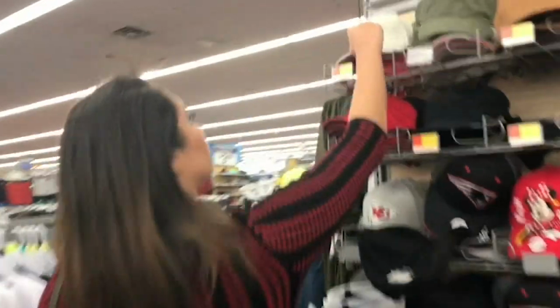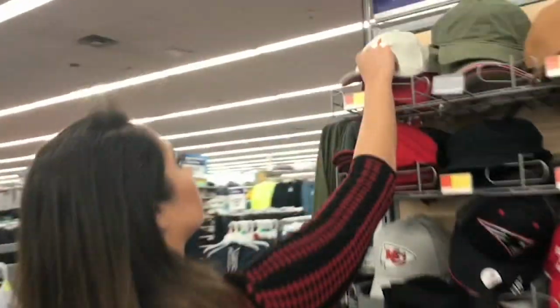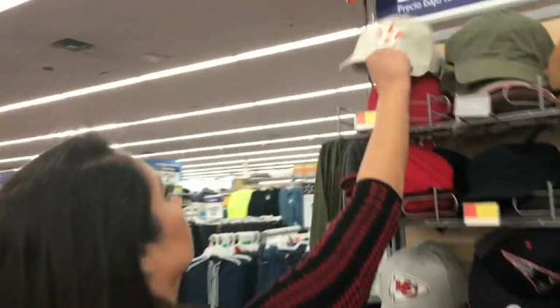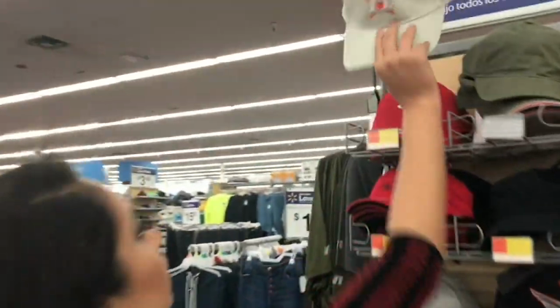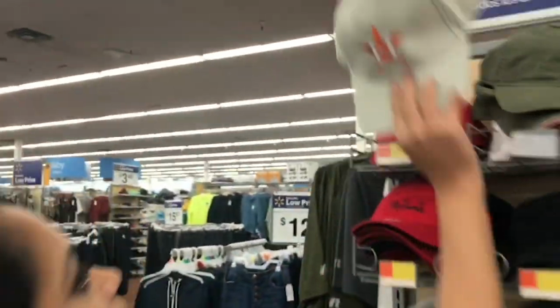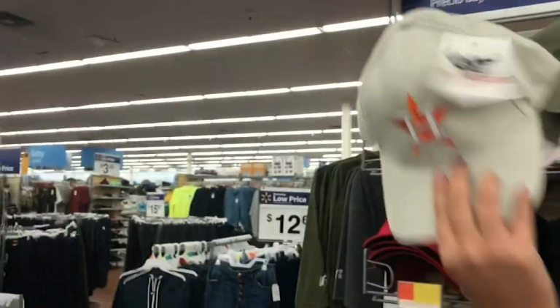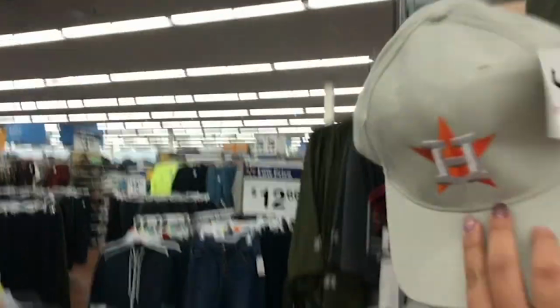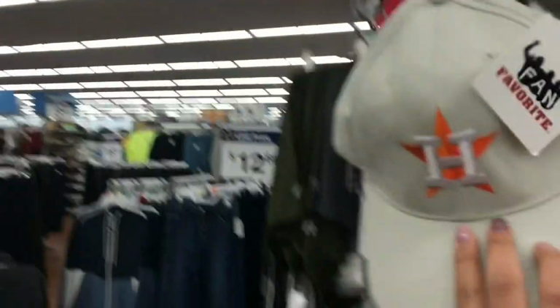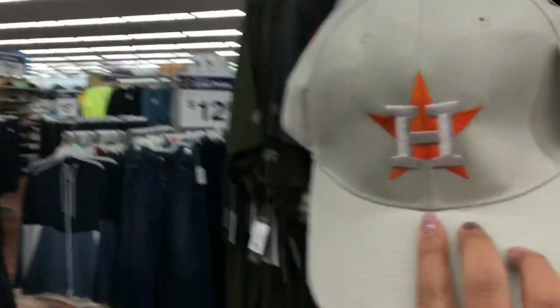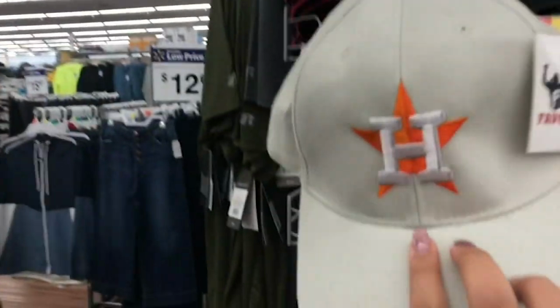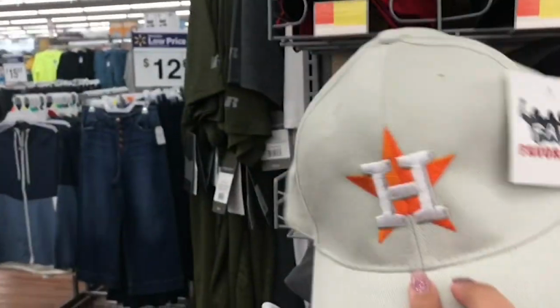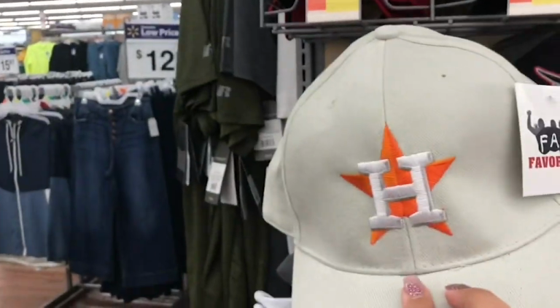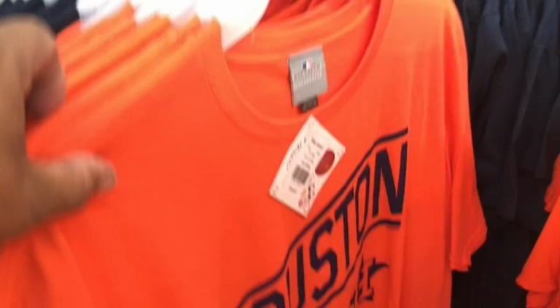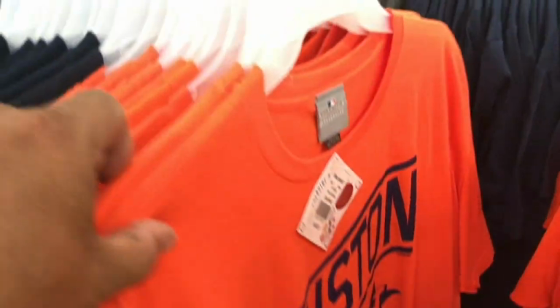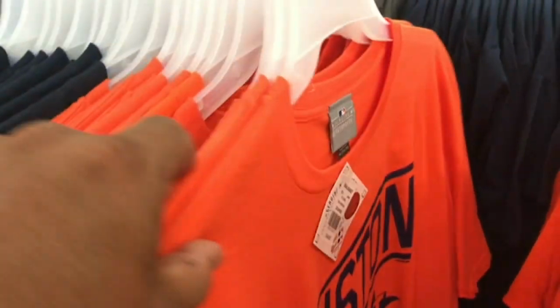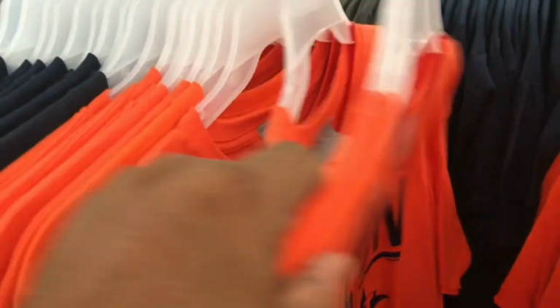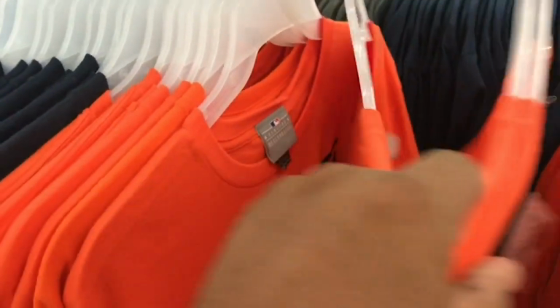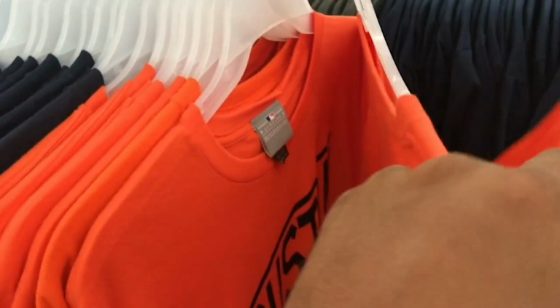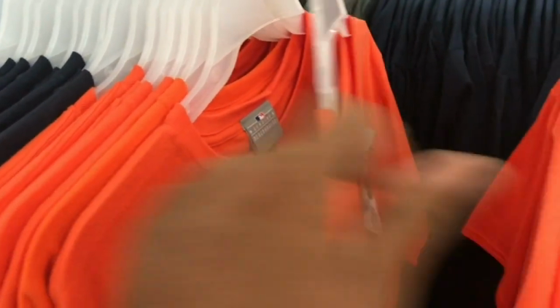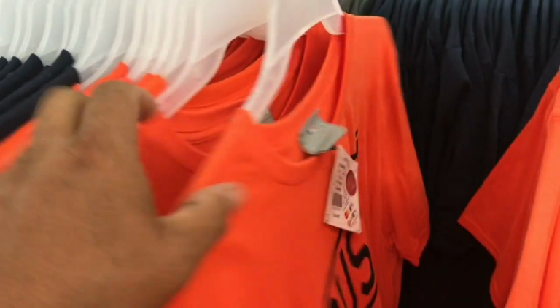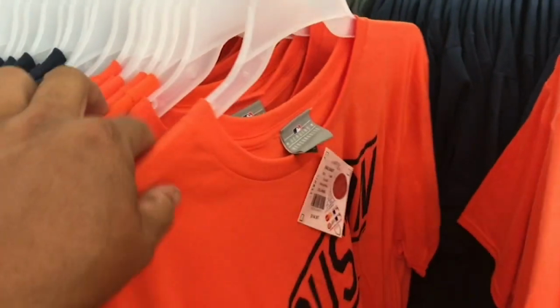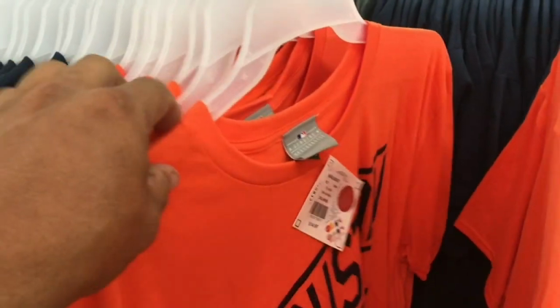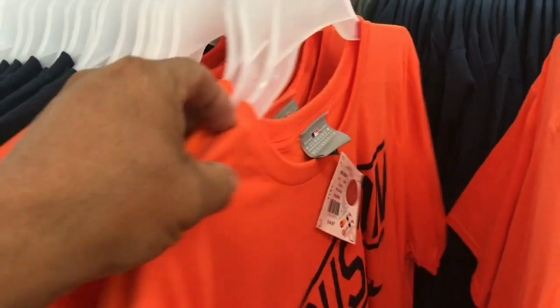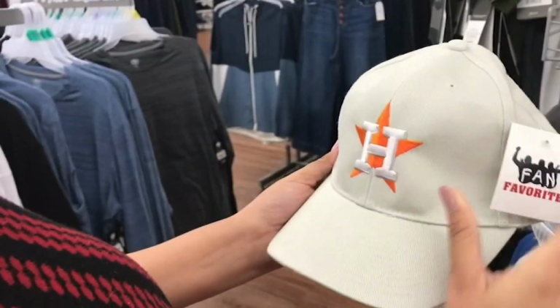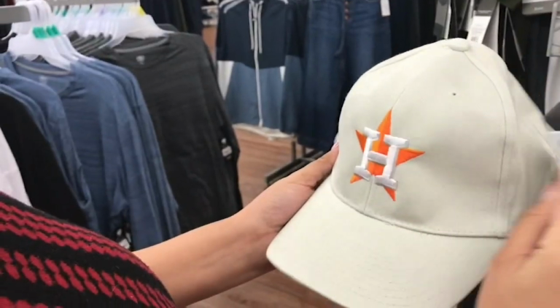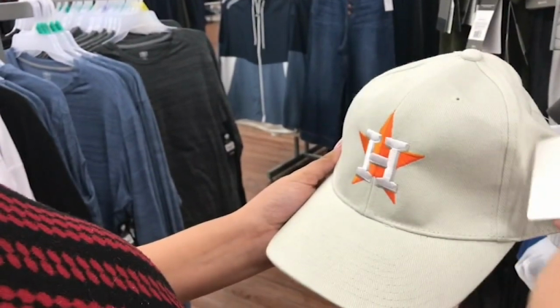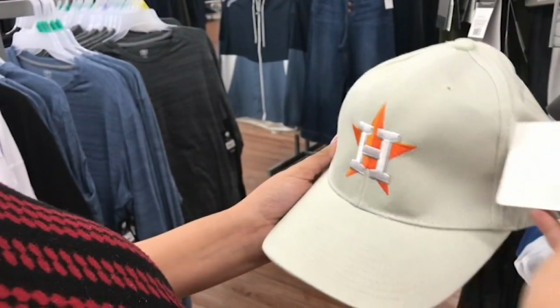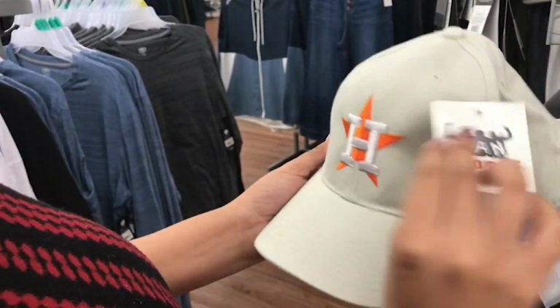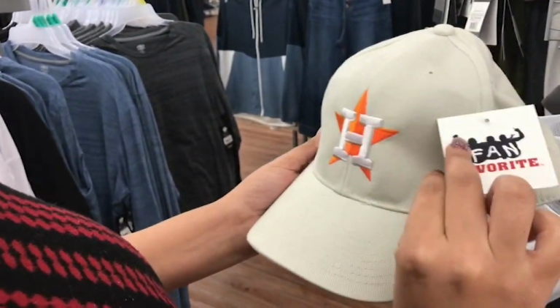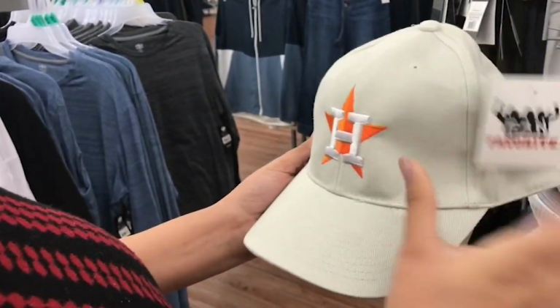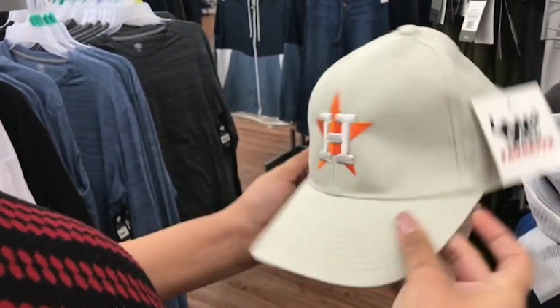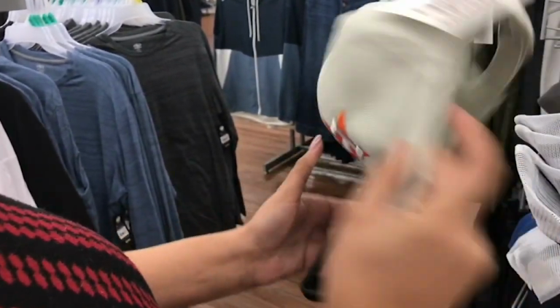Or check out the selection of gear I found at Walmart. A lot of it was under $20 — I grabbed this hat for about $10.